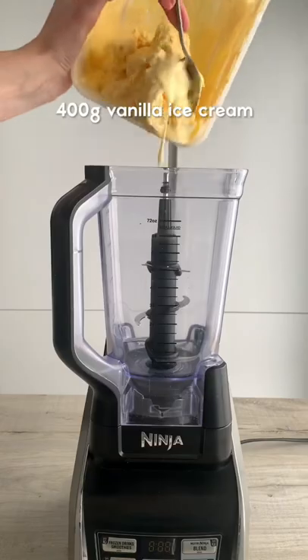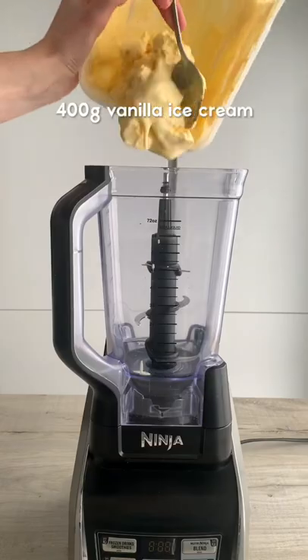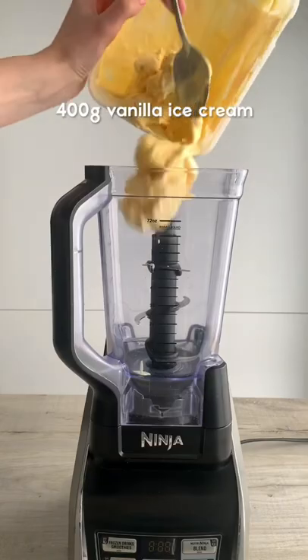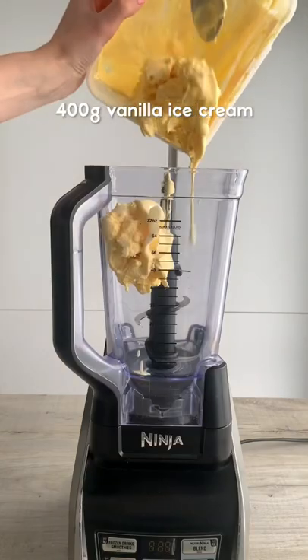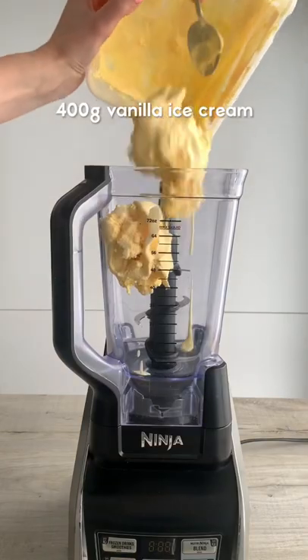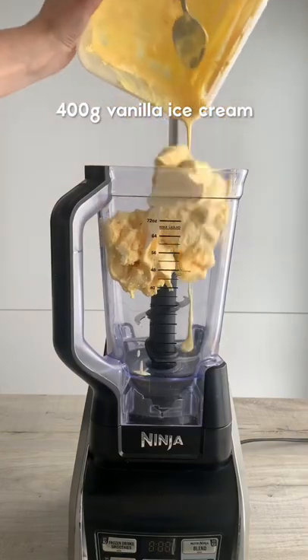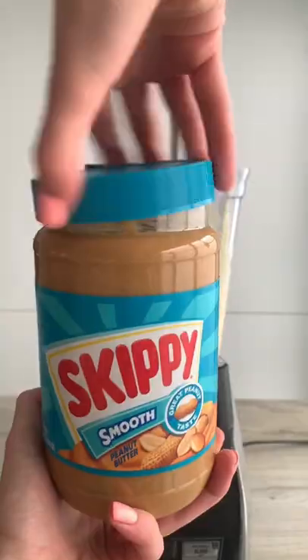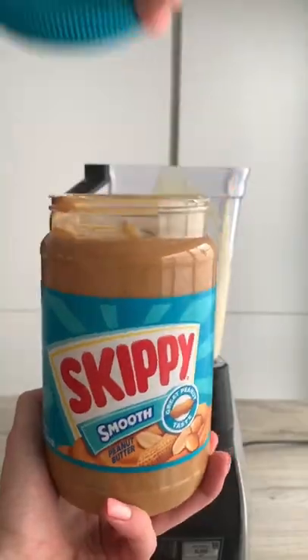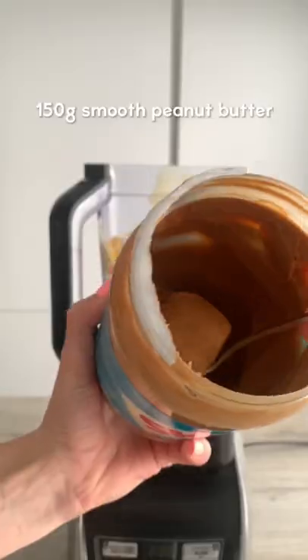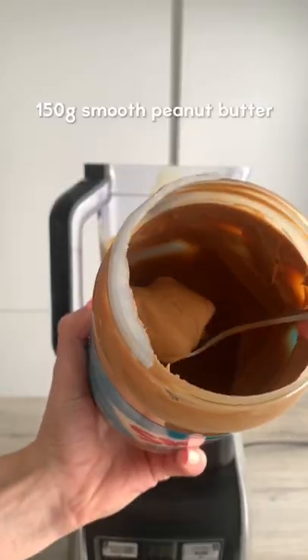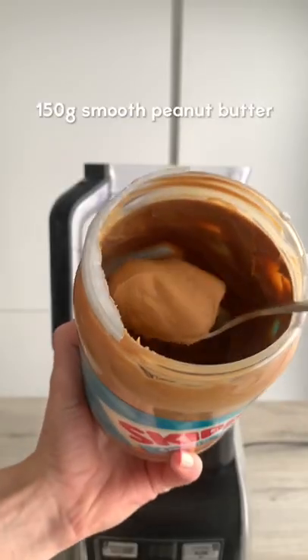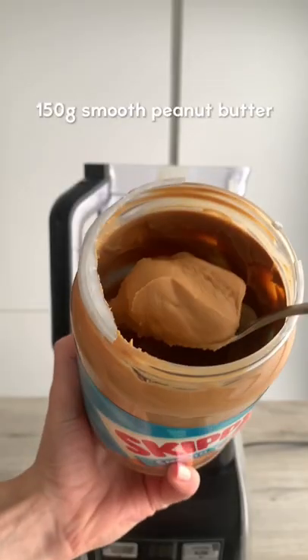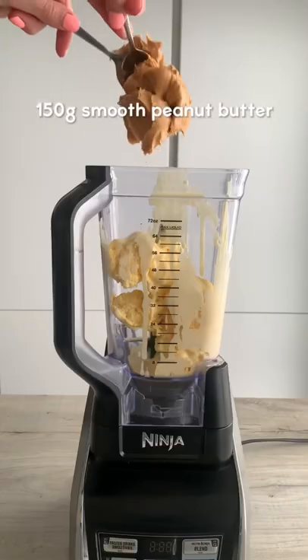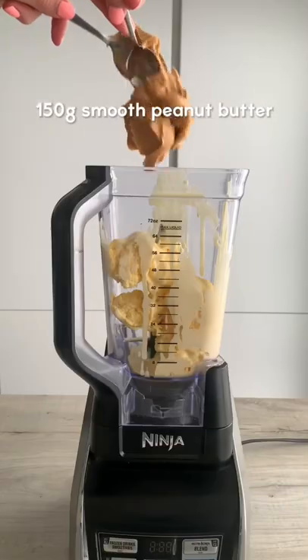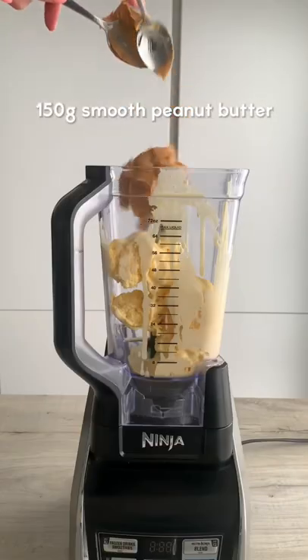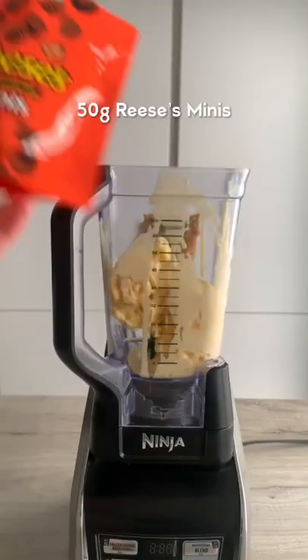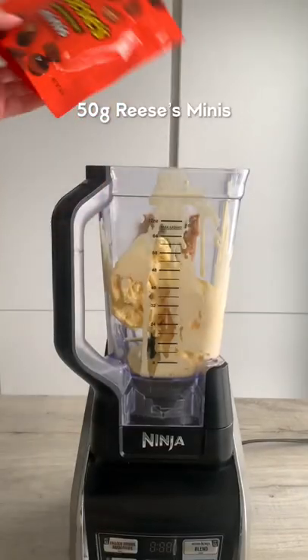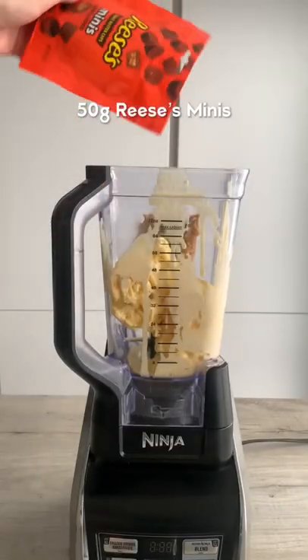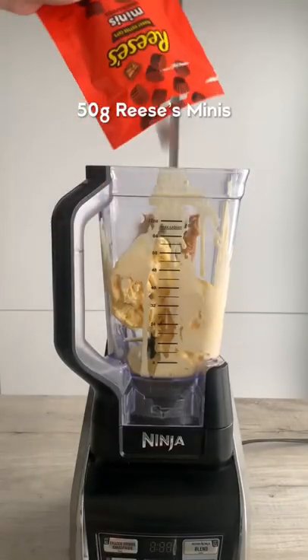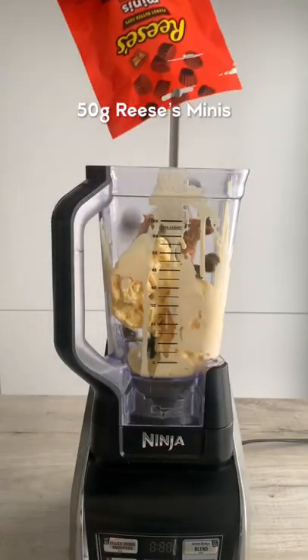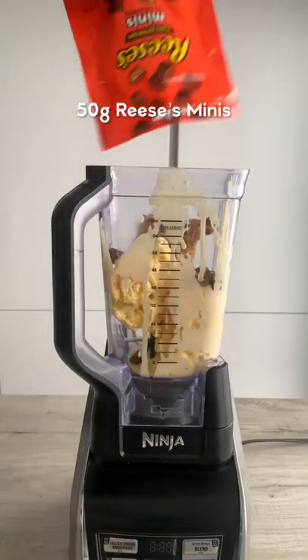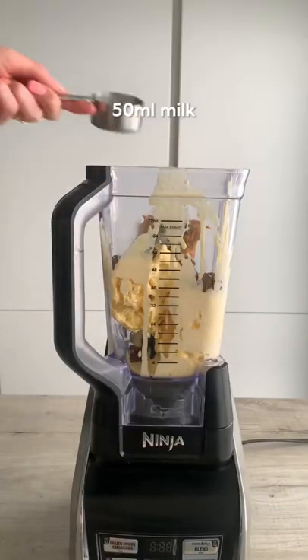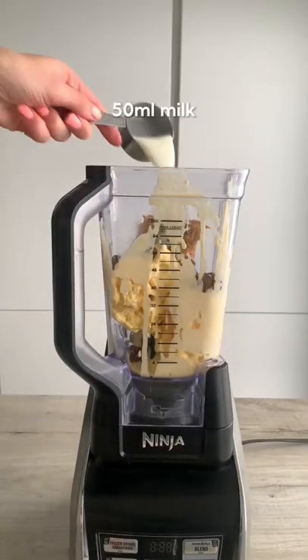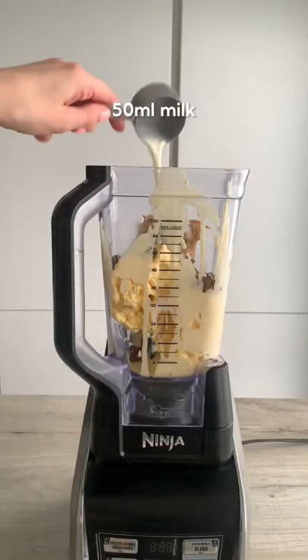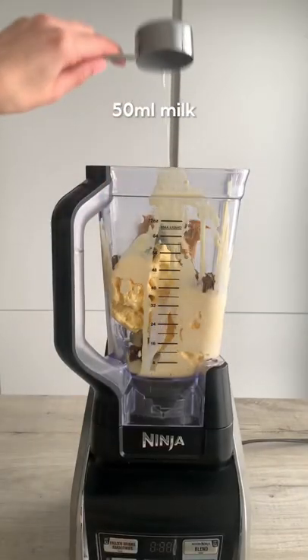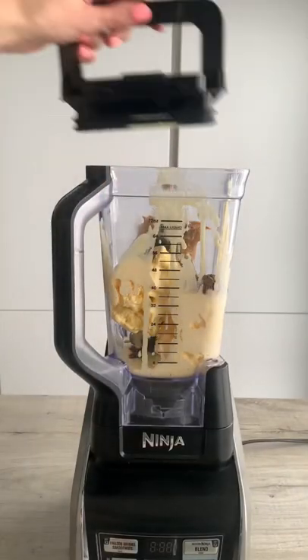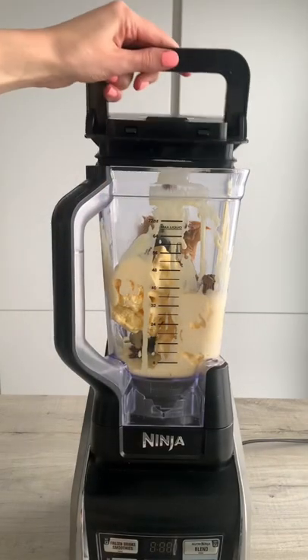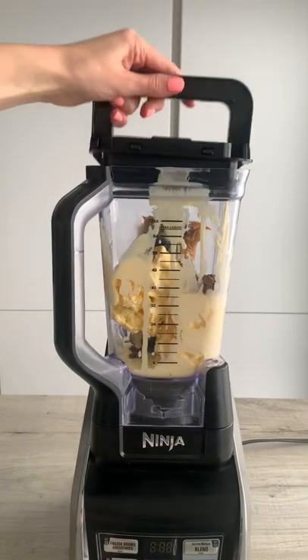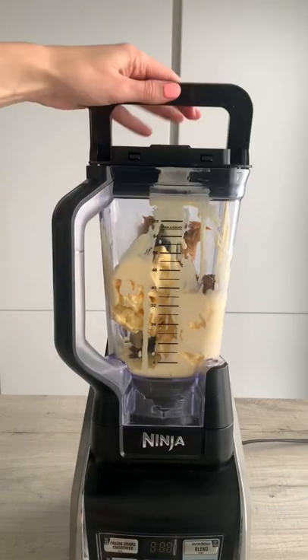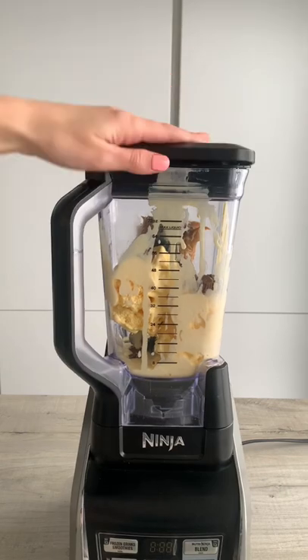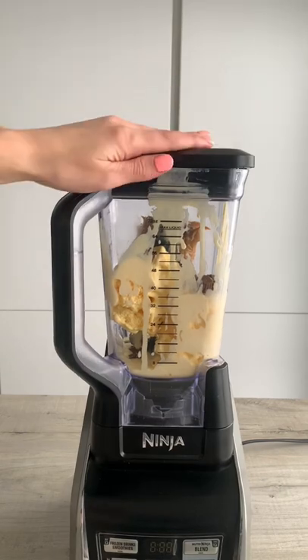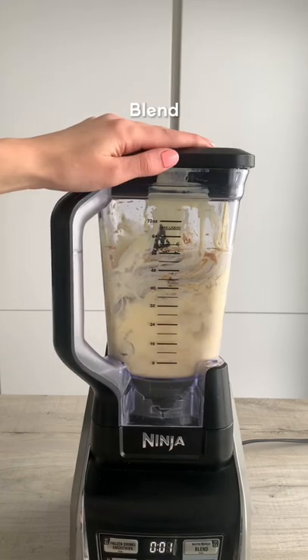Here's how to make a peanut butter cup milkshake. Add vanilla ice cream, peanut butter, Reese's cups, and milk to a blender.